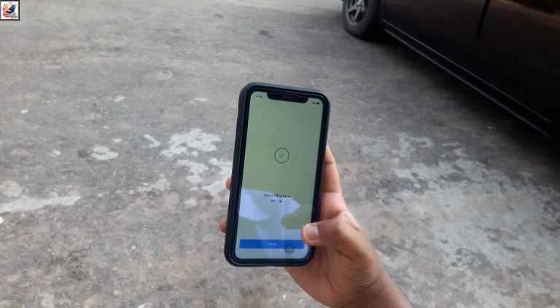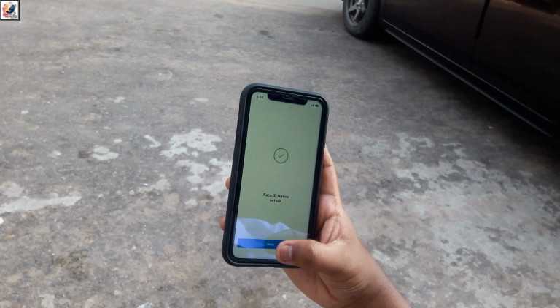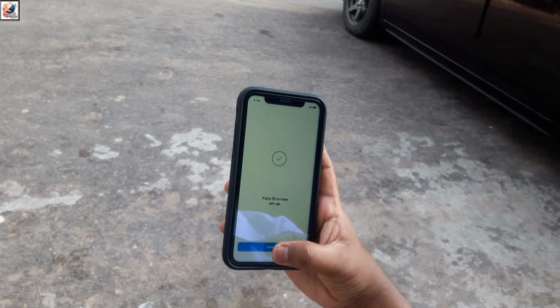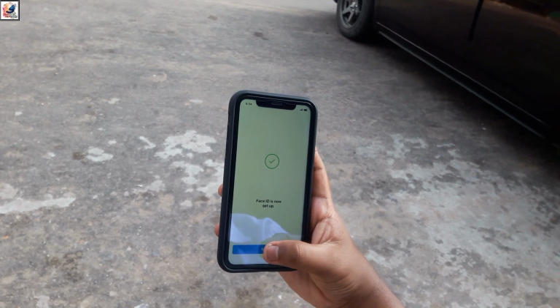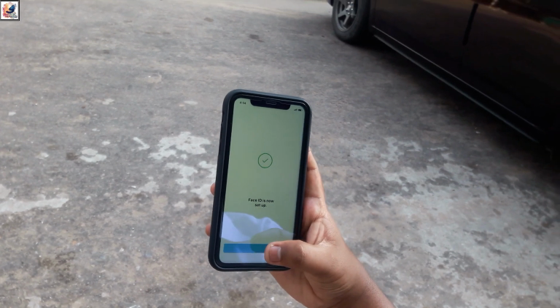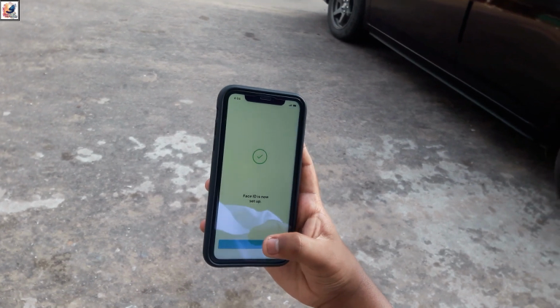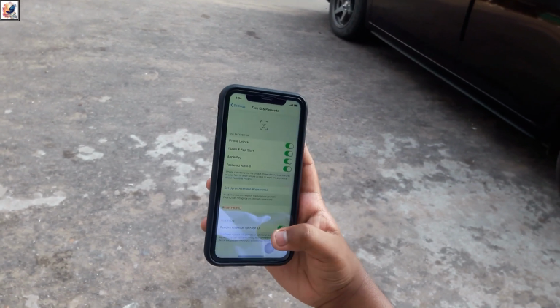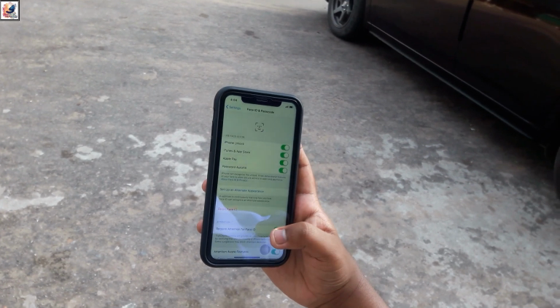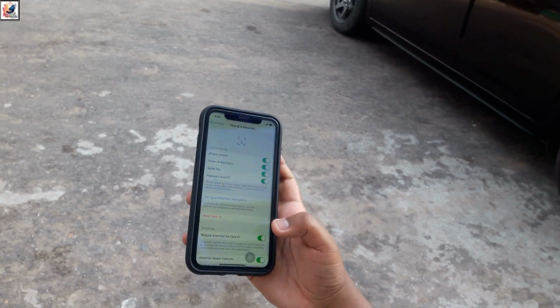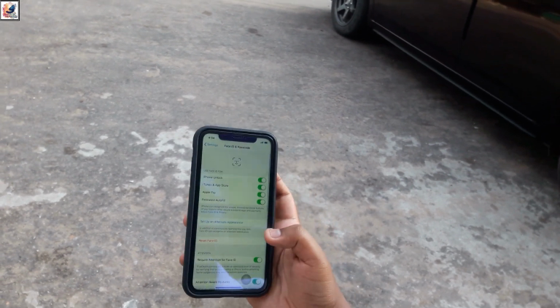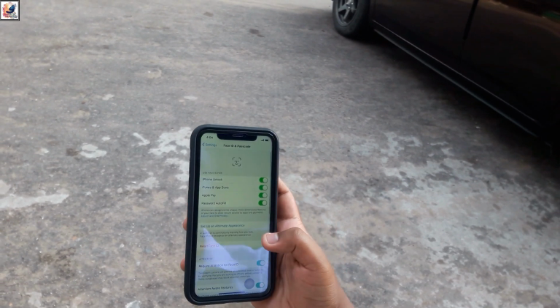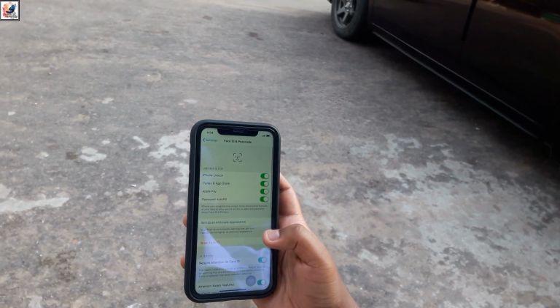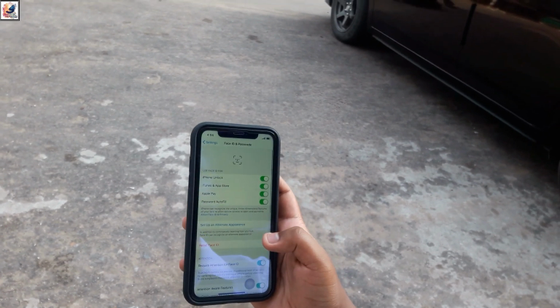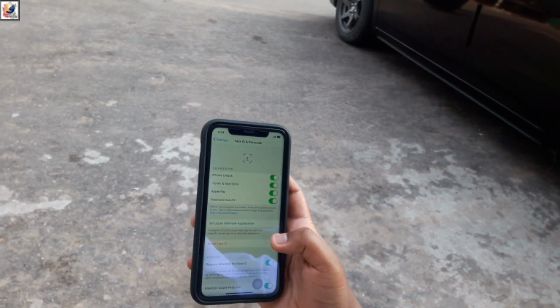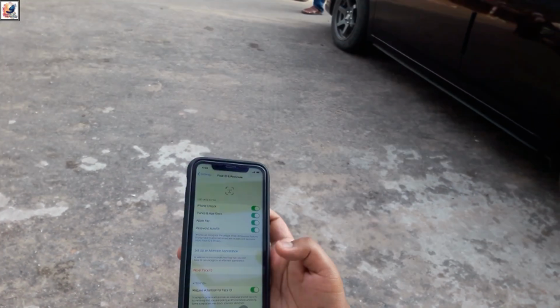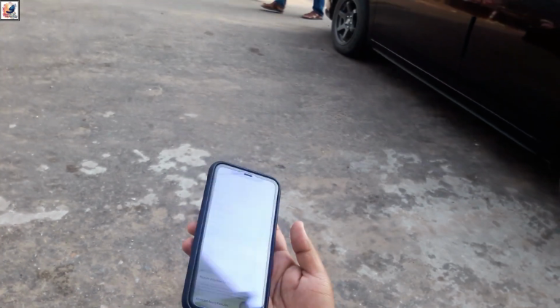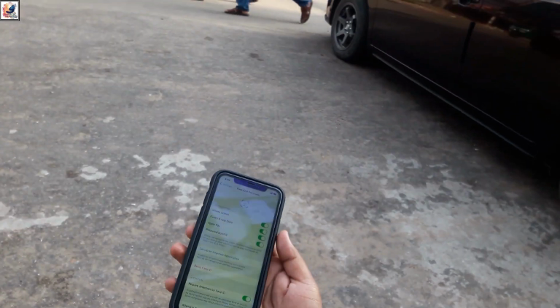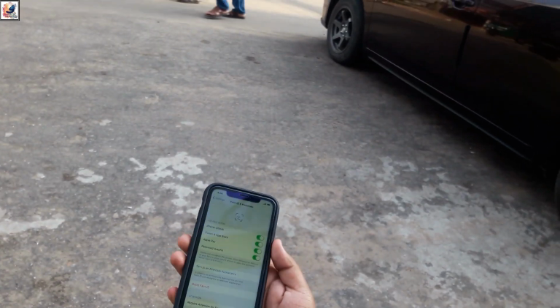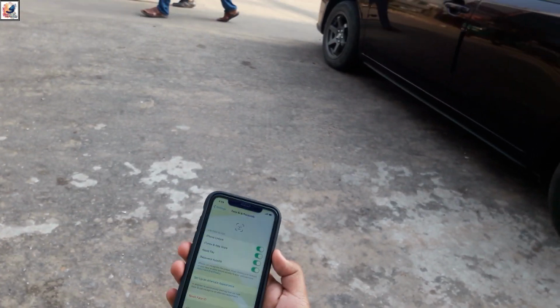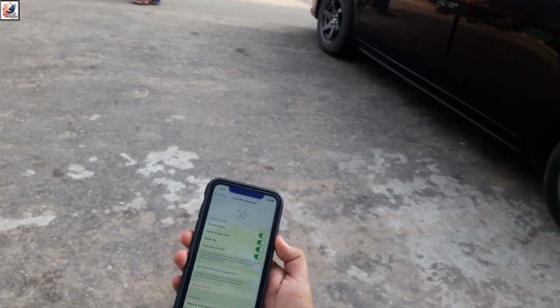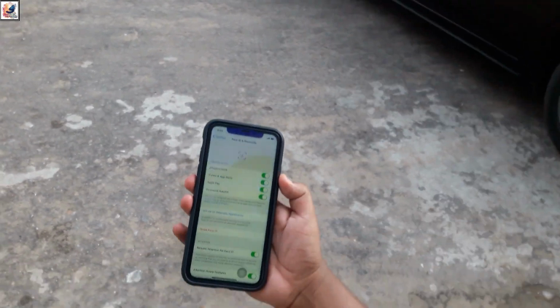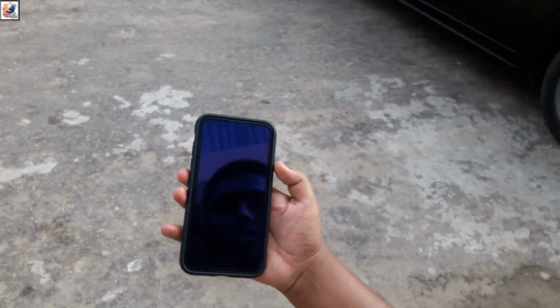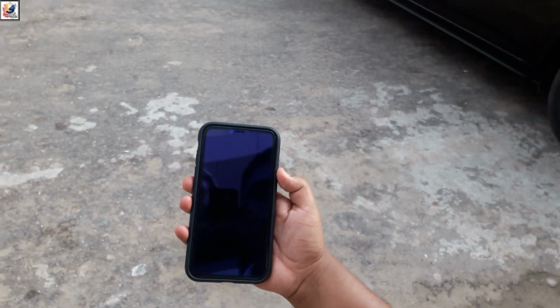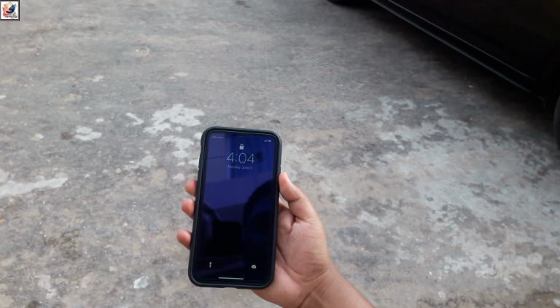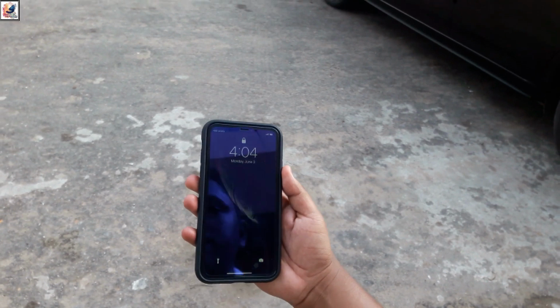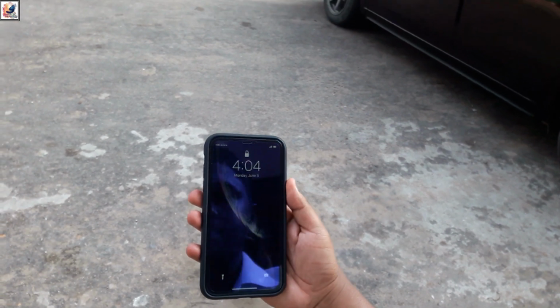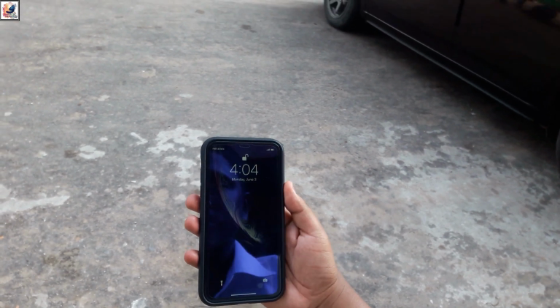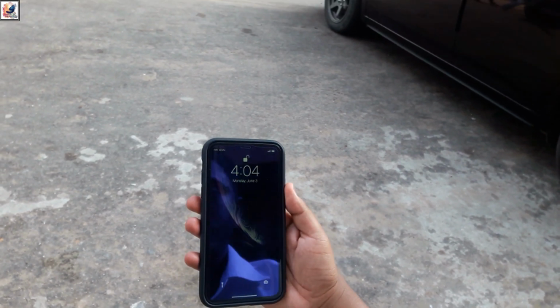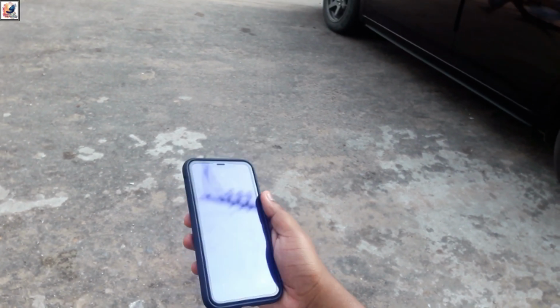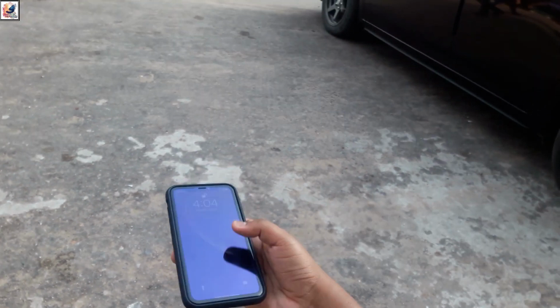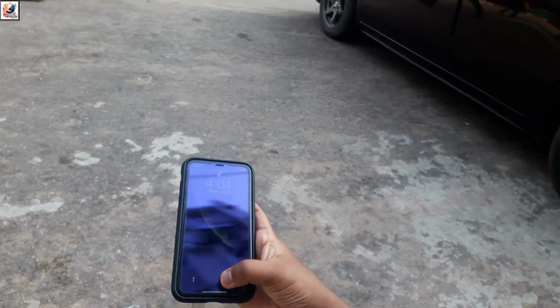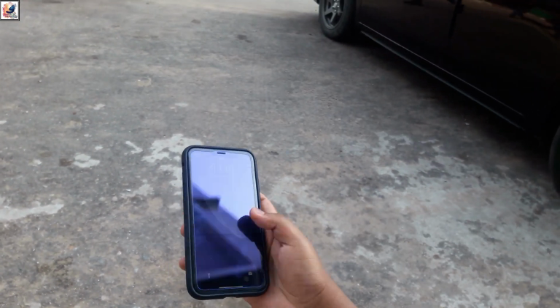After clicking on Done, your Face ID is now ready. Your Face ID is ready to use.